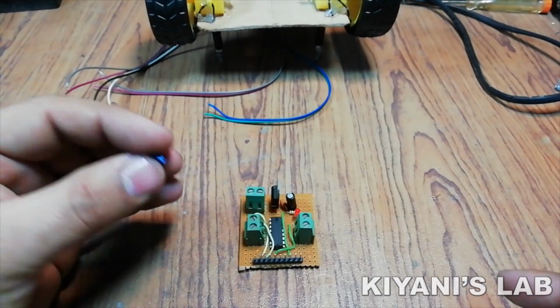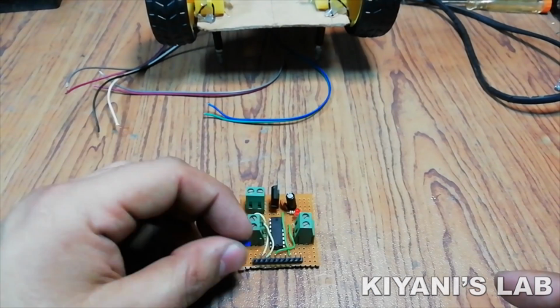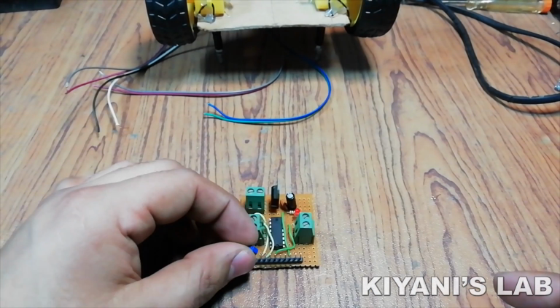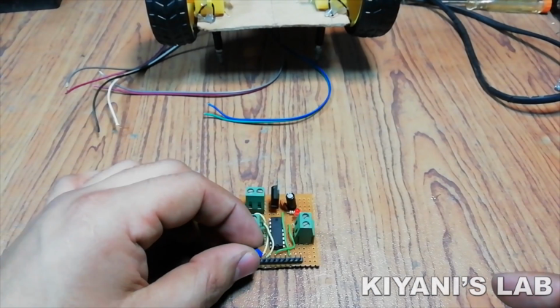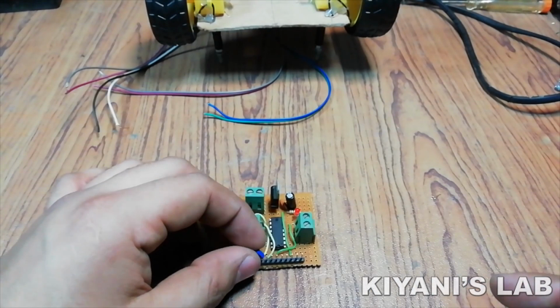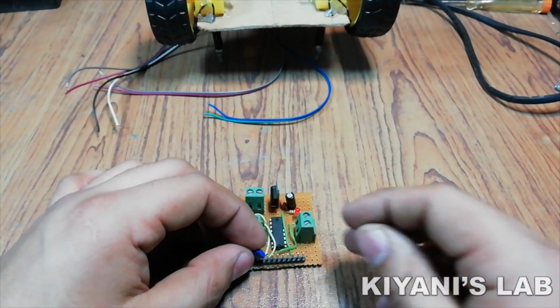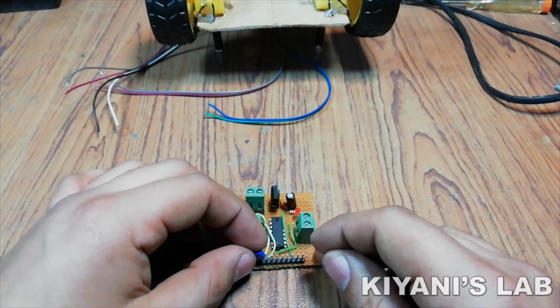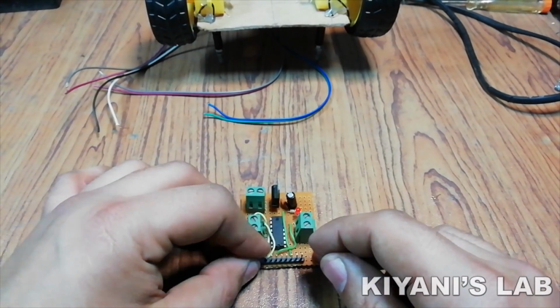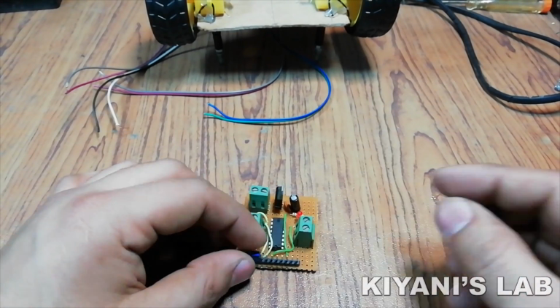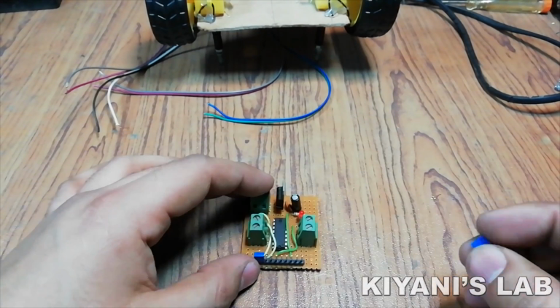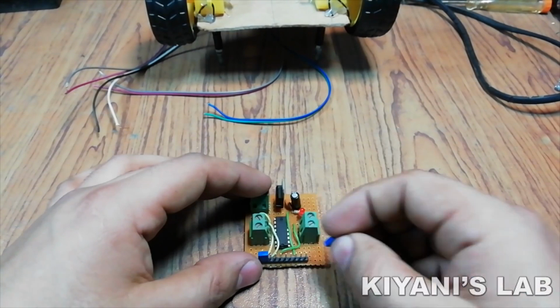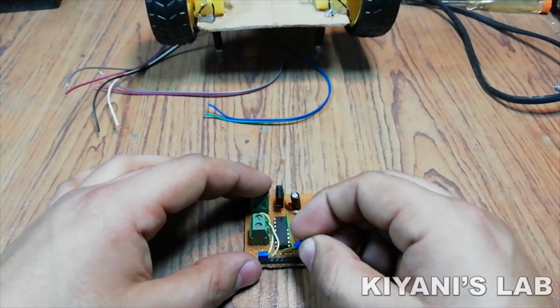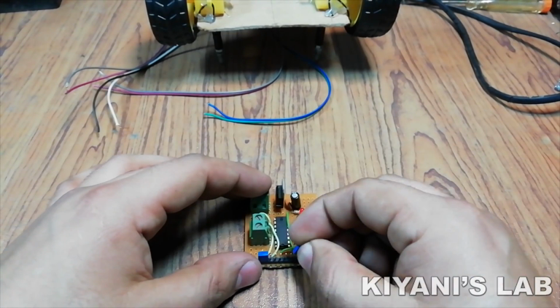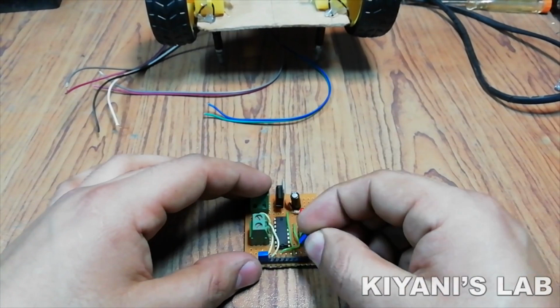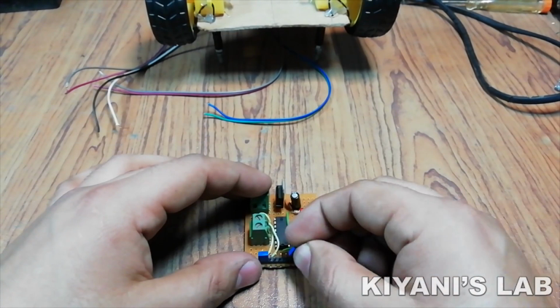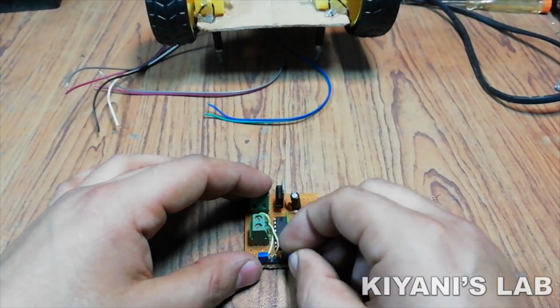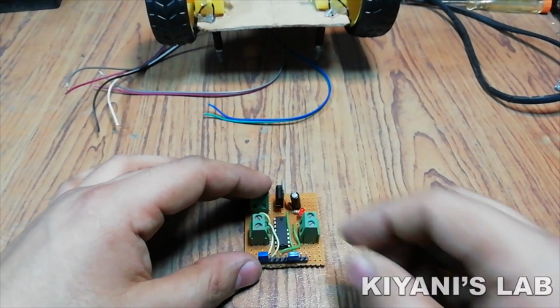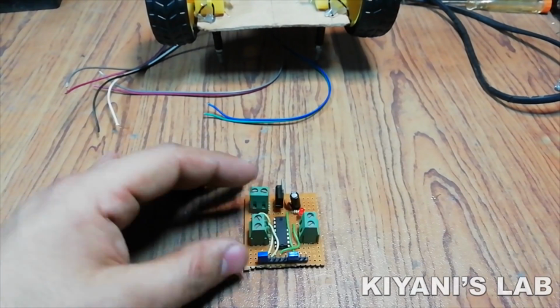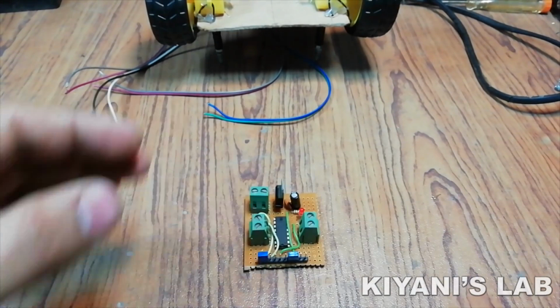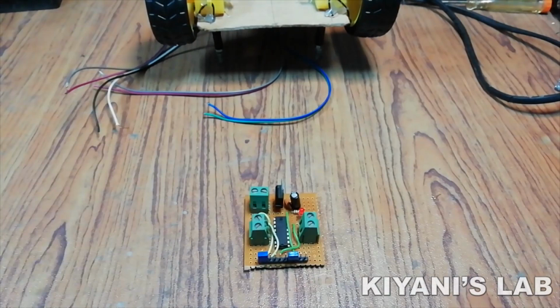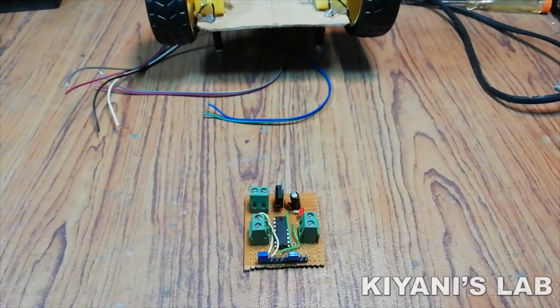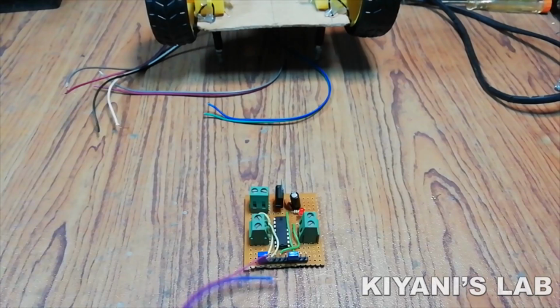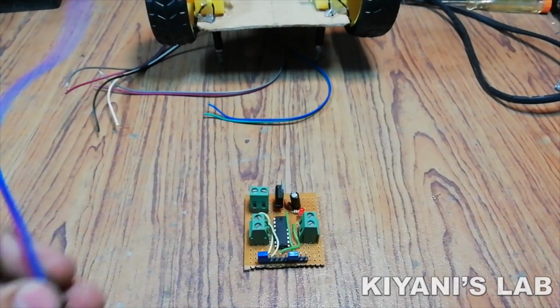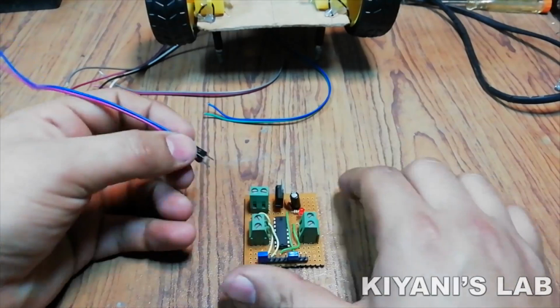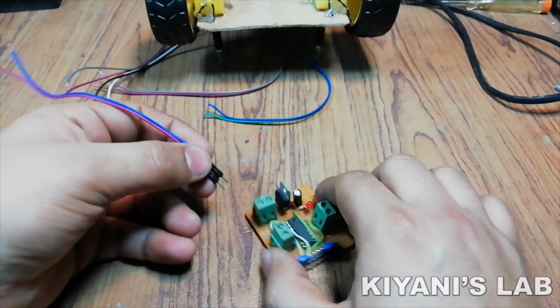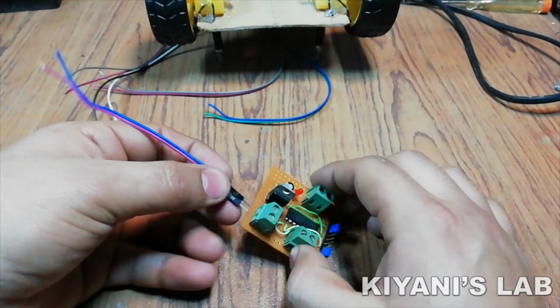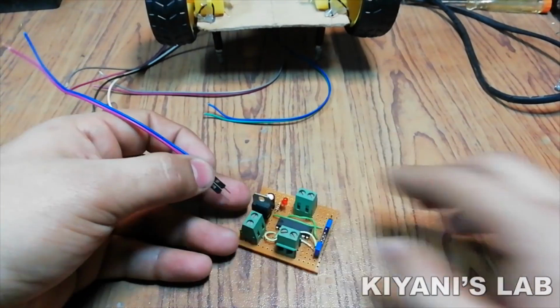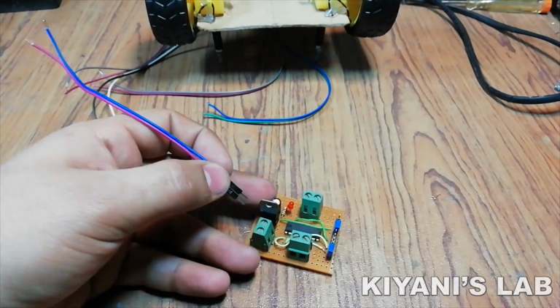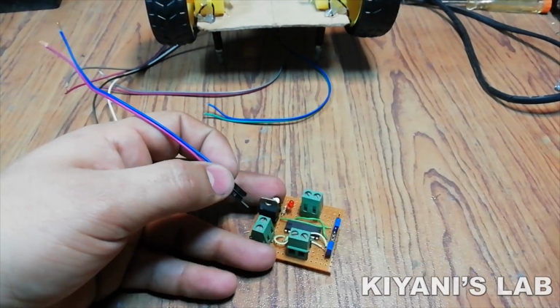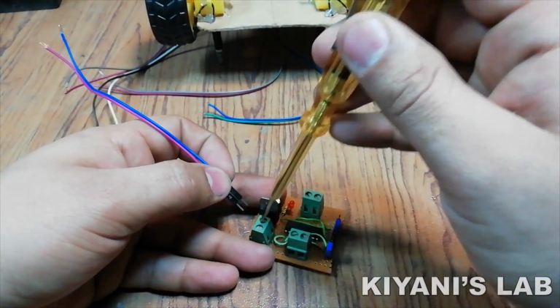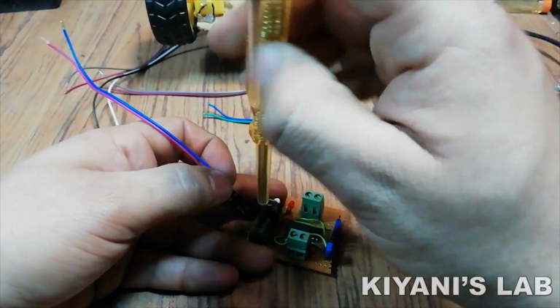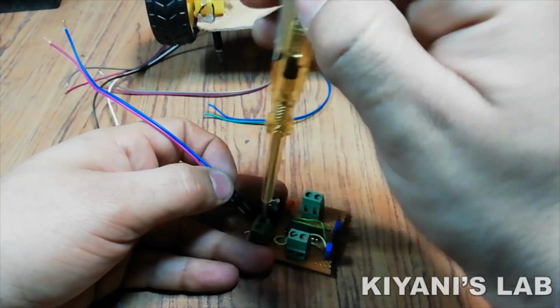Our project is completed, so let's test it.